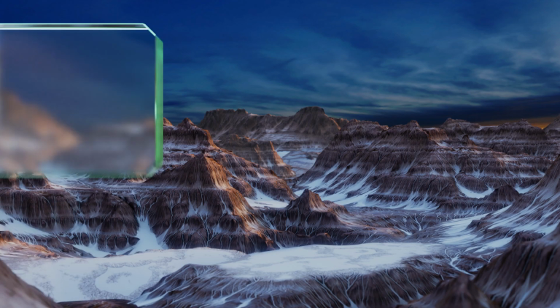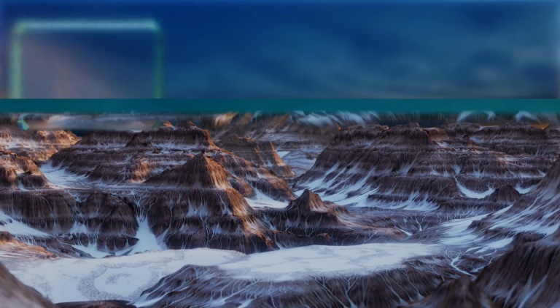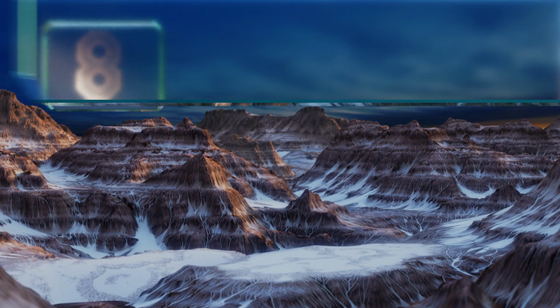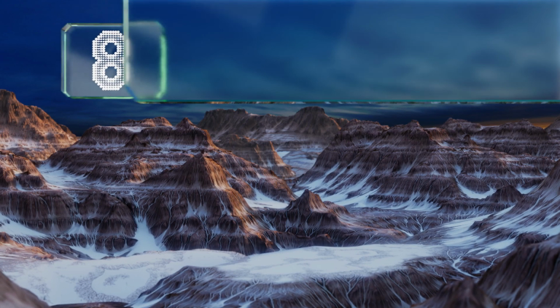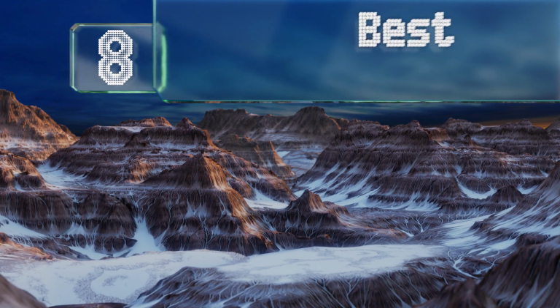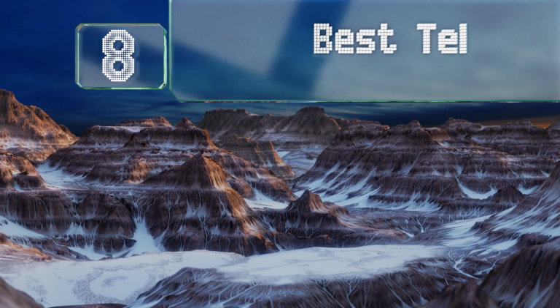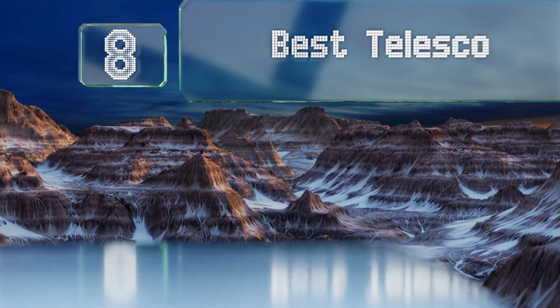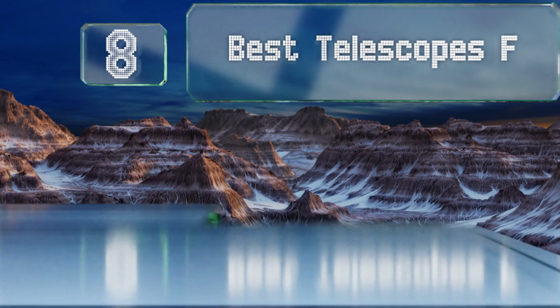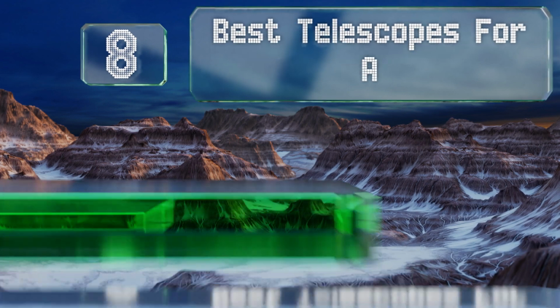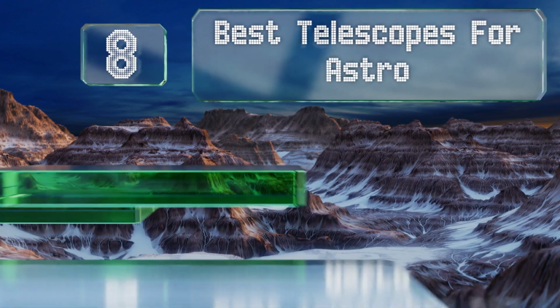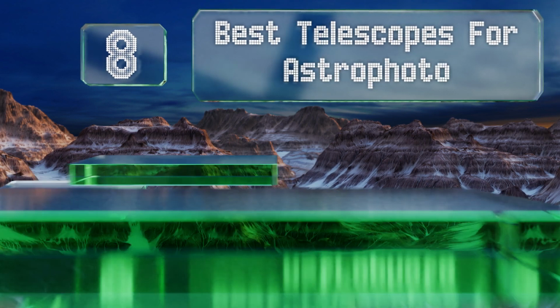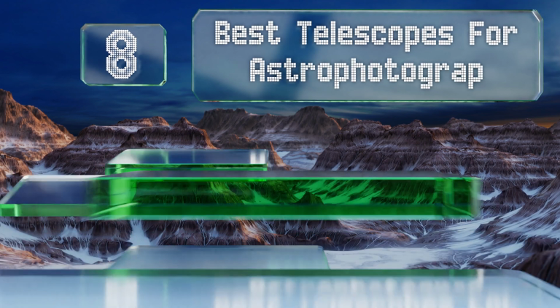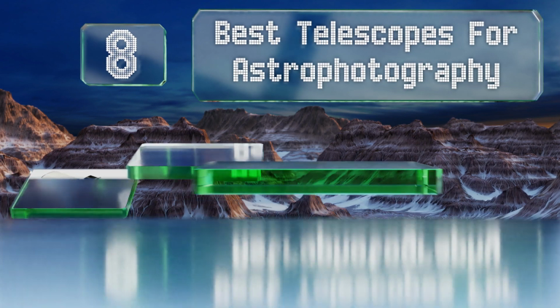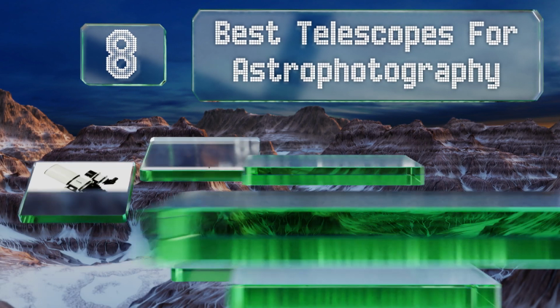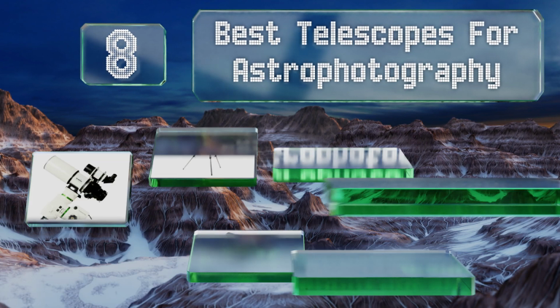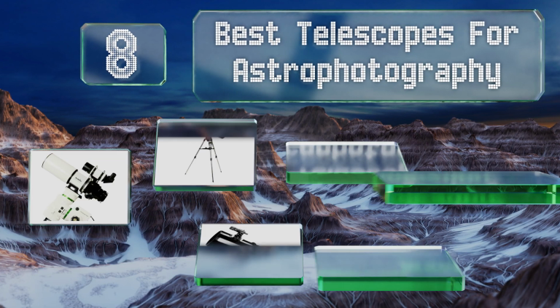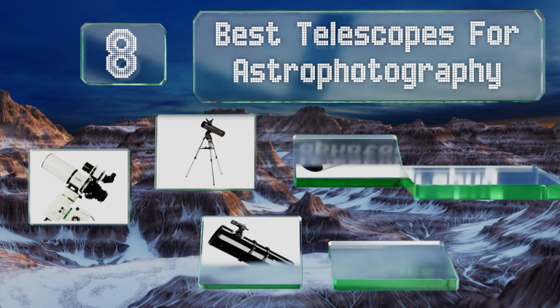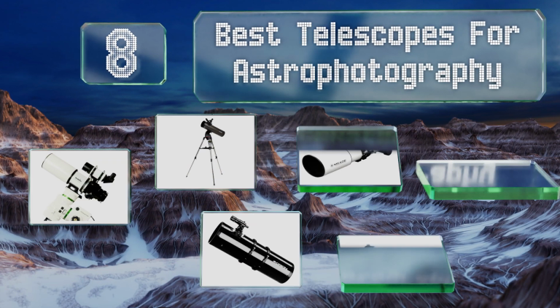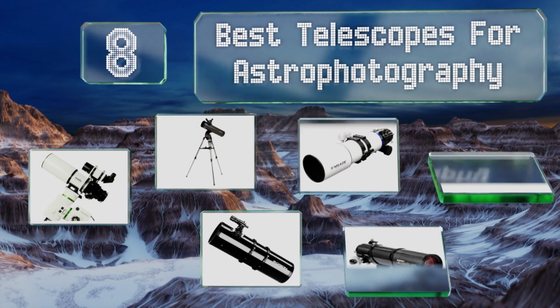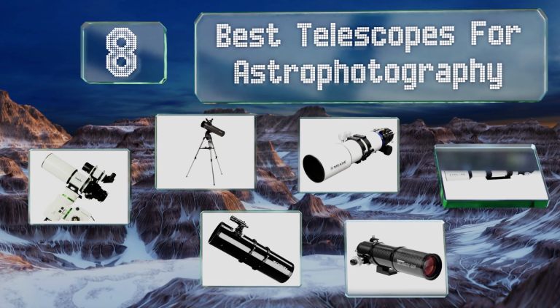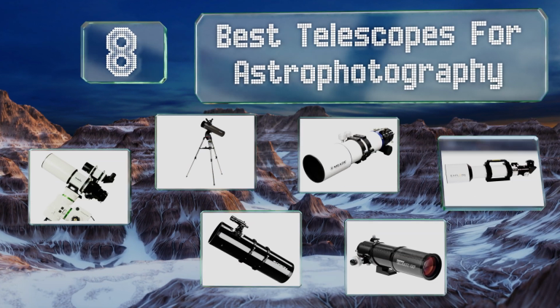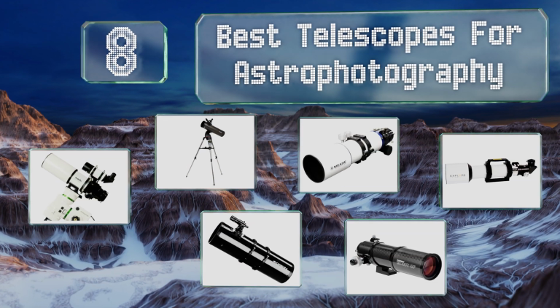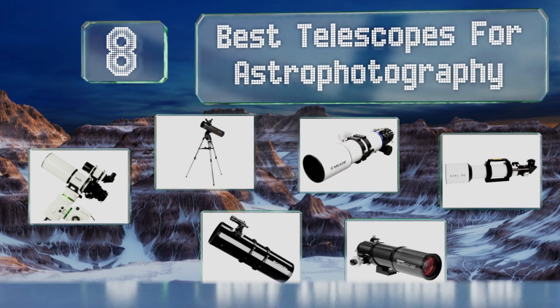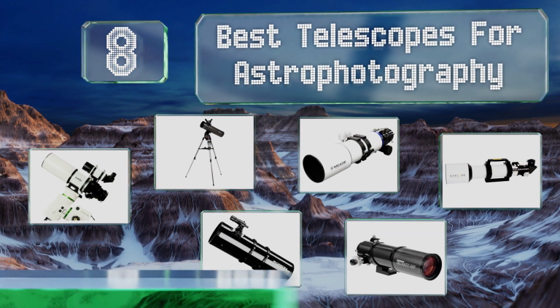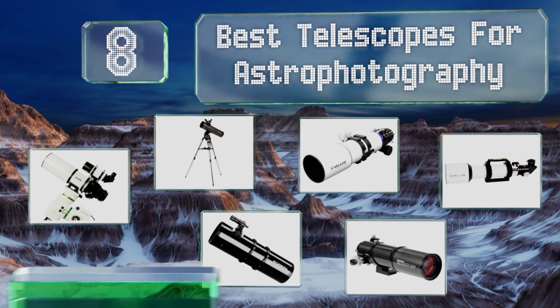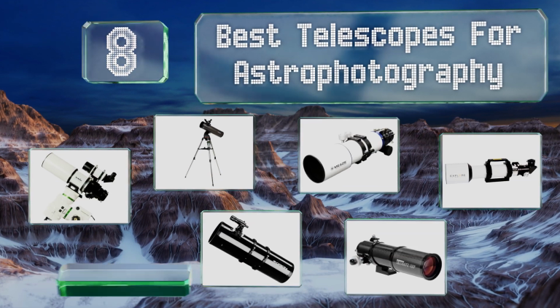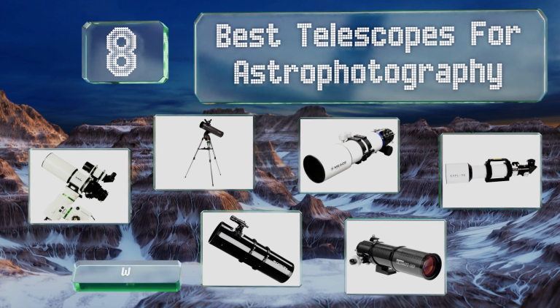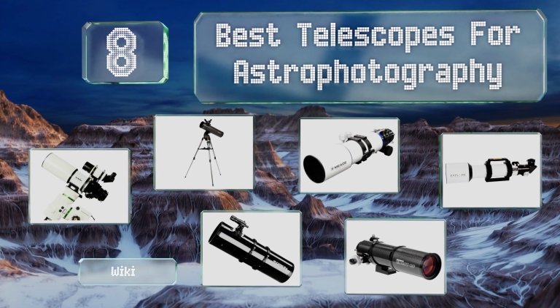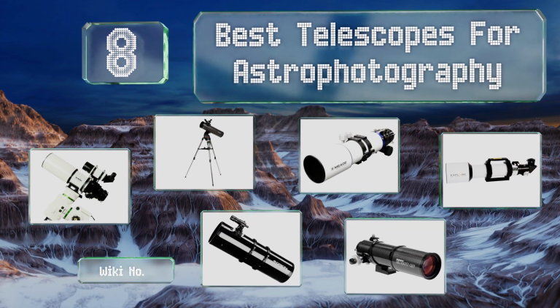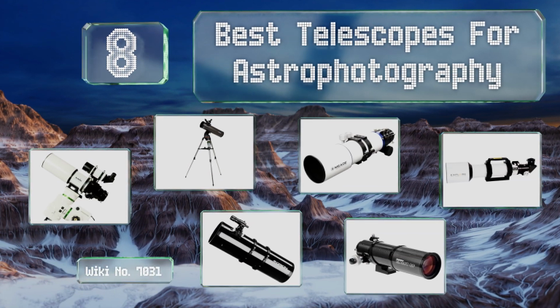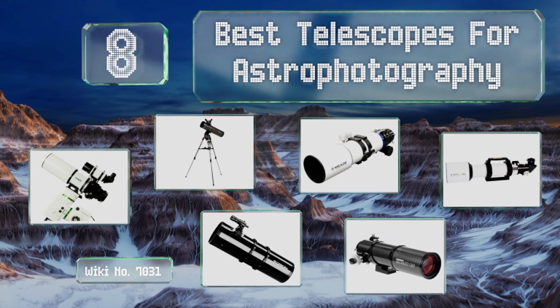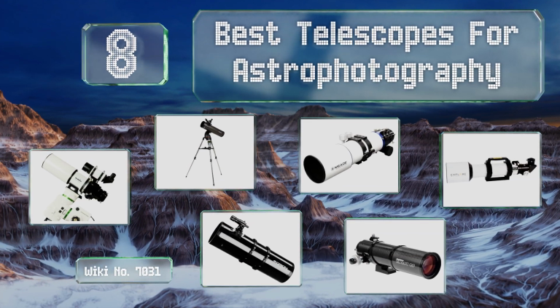EasyVid presents the eight best telescopes for astrophotography. Let's get started with the list.